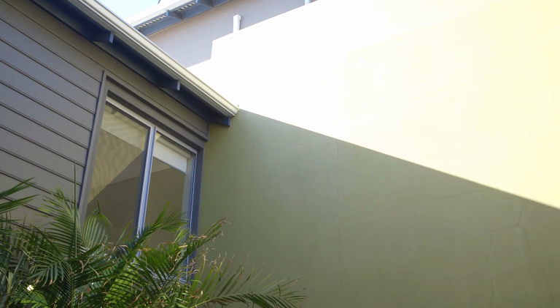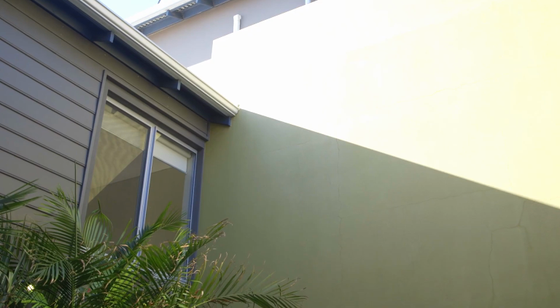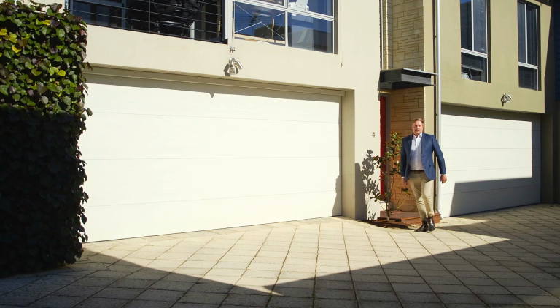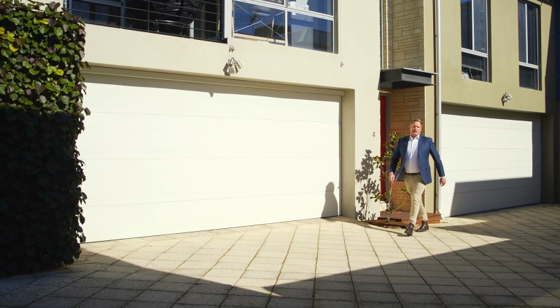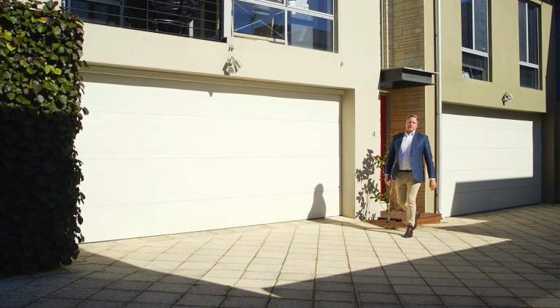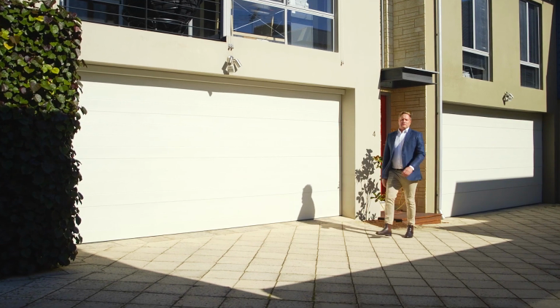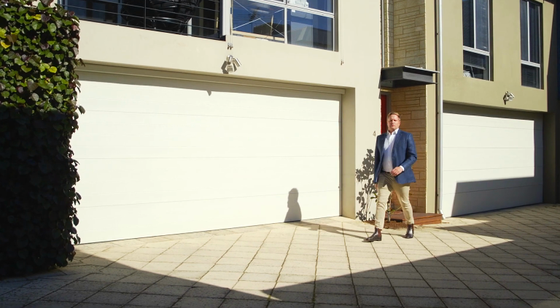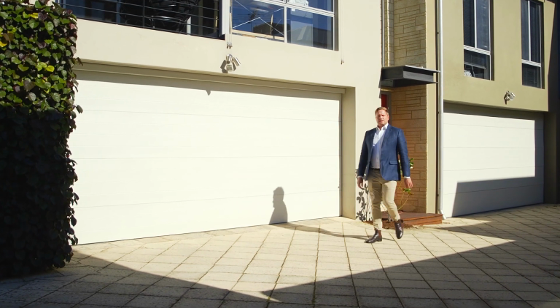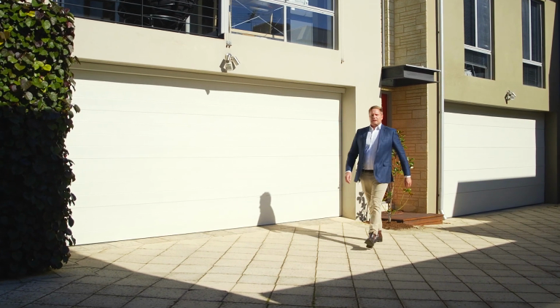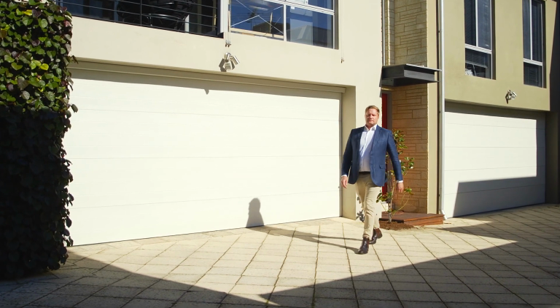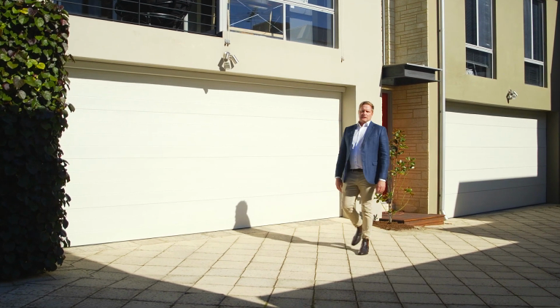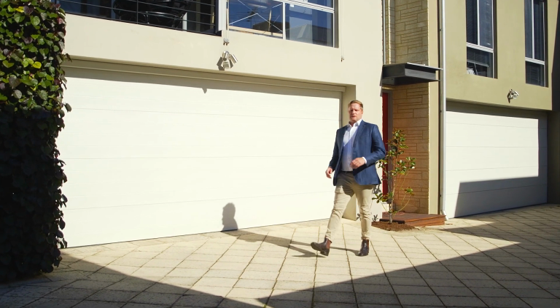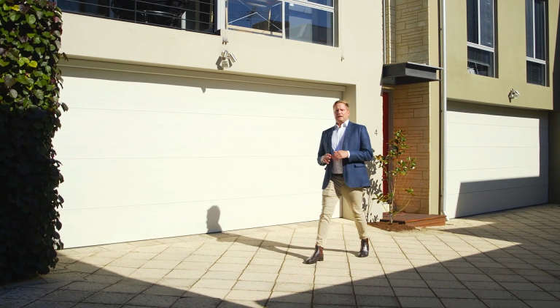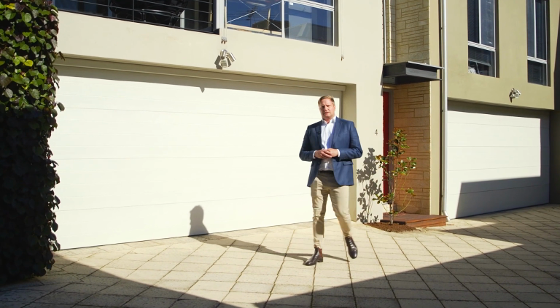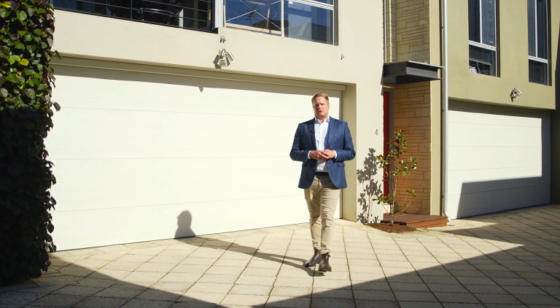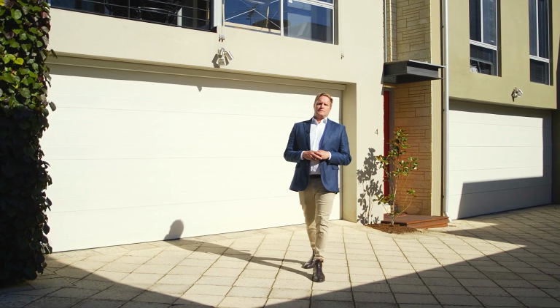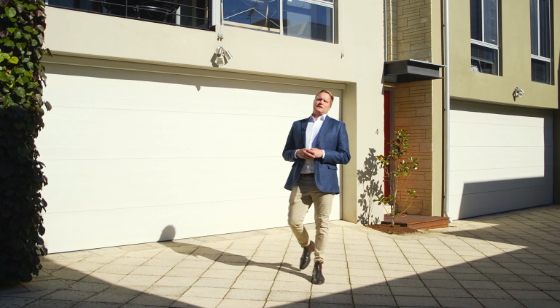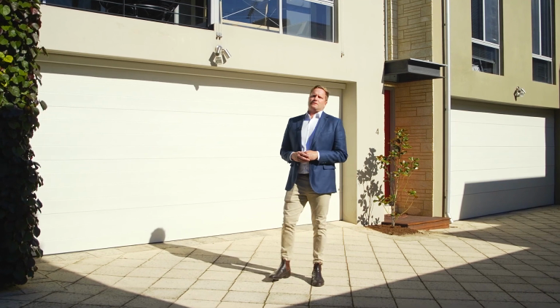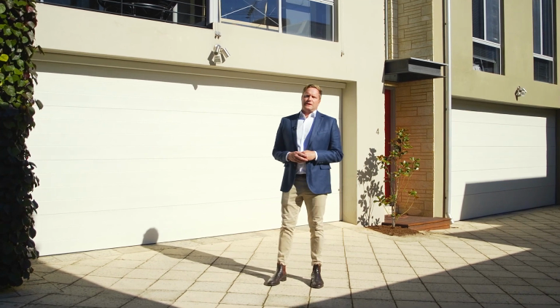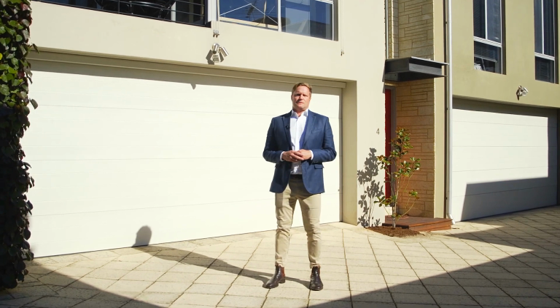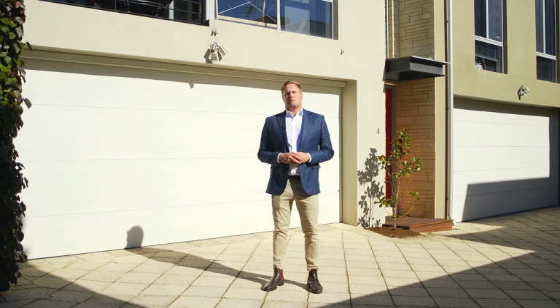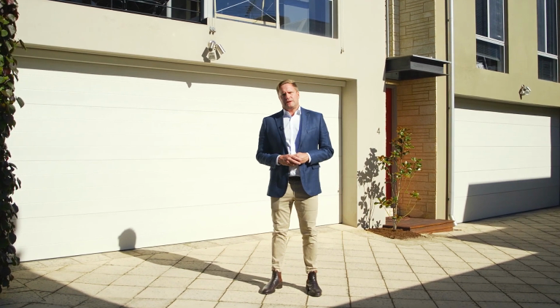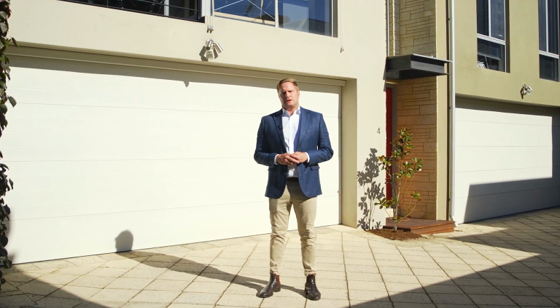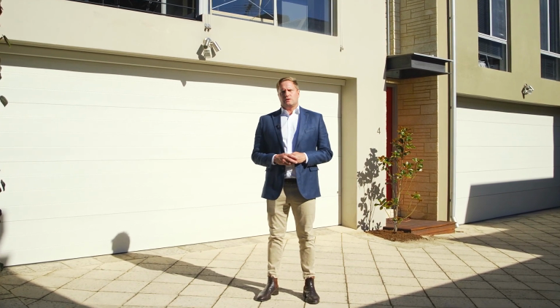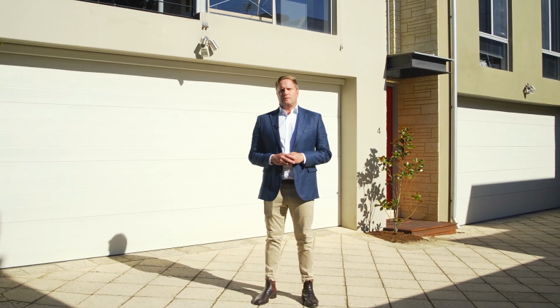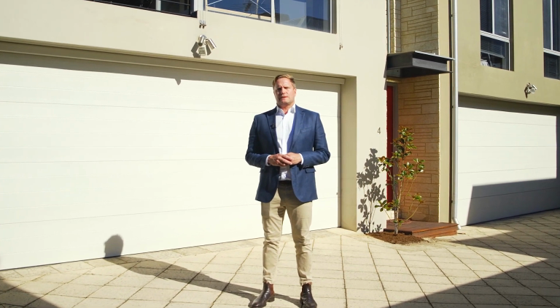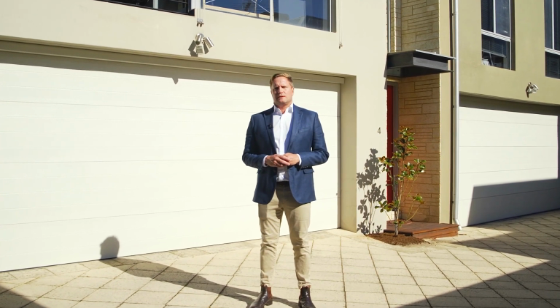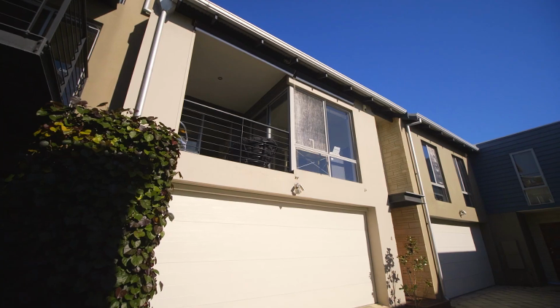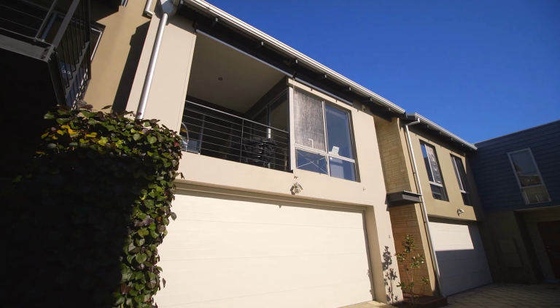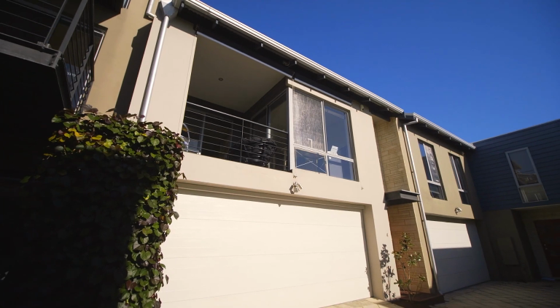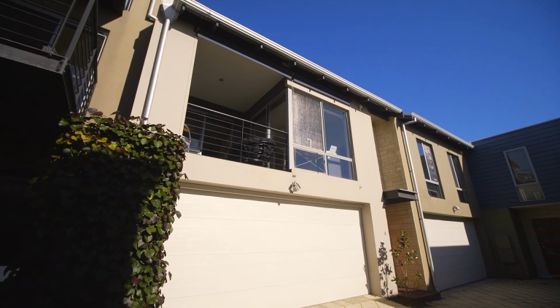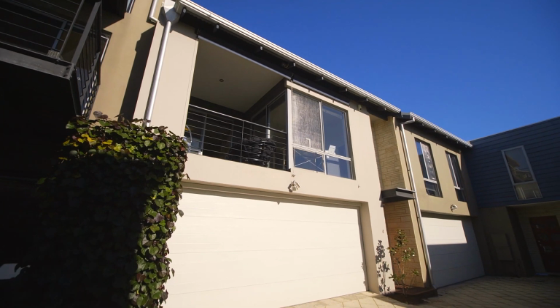Hi, I'm Dan Owens from Davey Real Estate, and this unique home, 600 metres from Scarborough Beach, is sure to impress. Let's go inside and have a look.